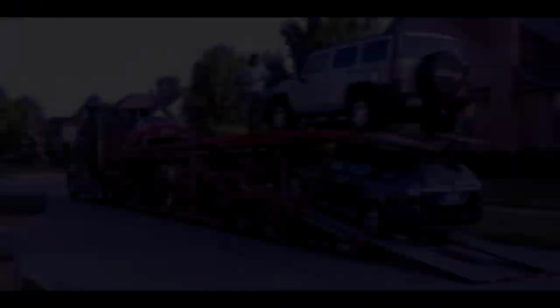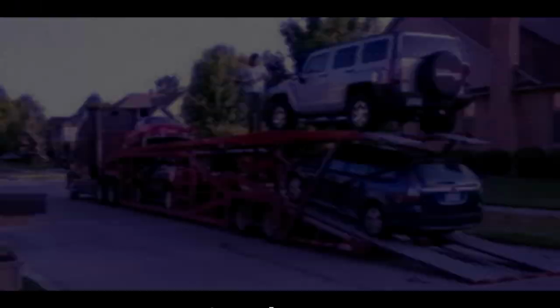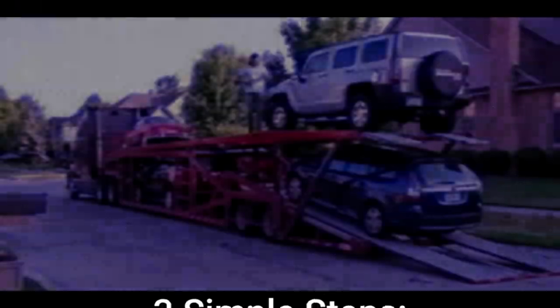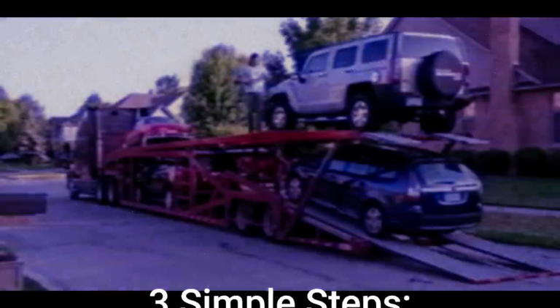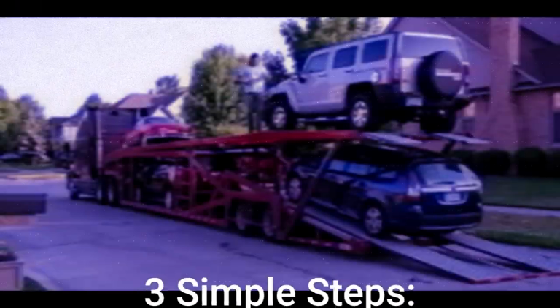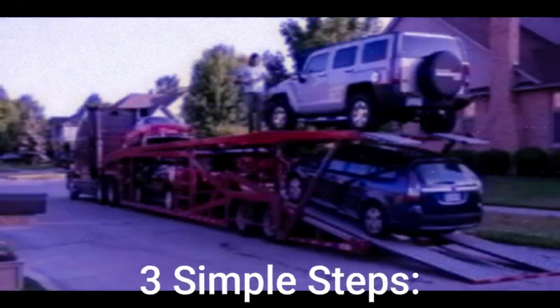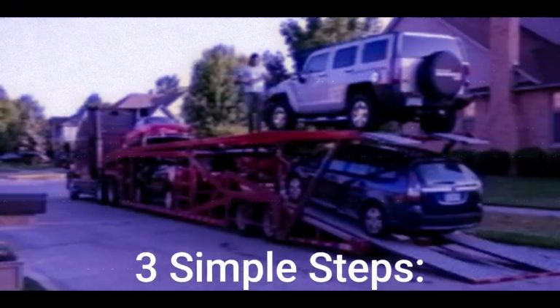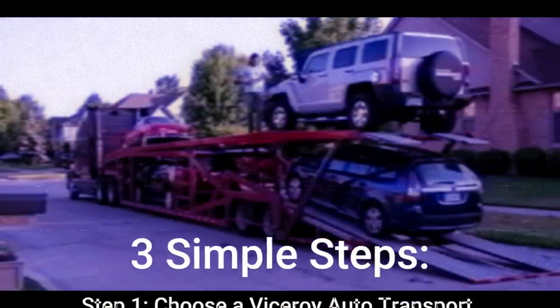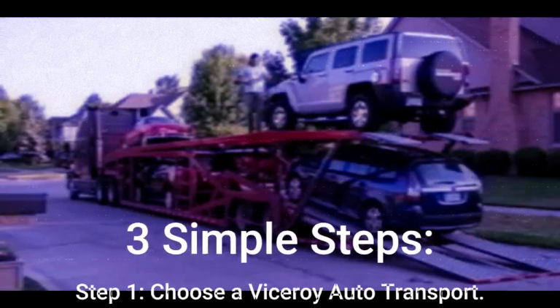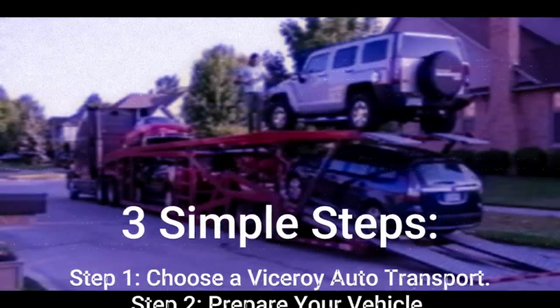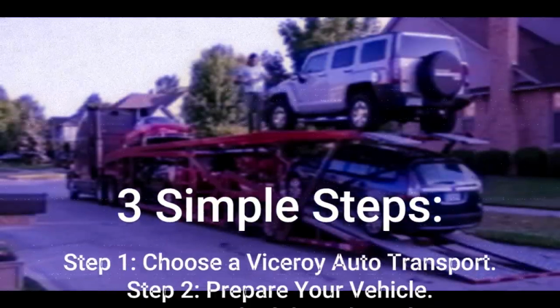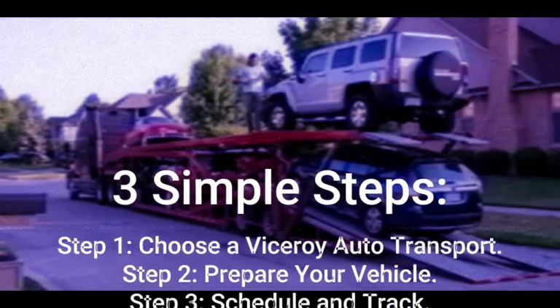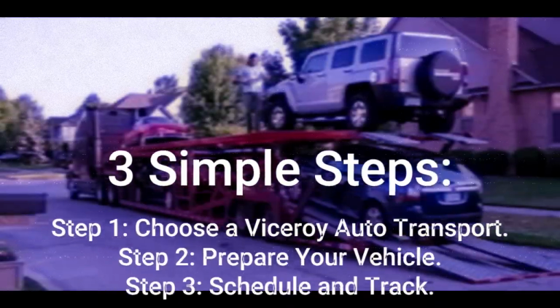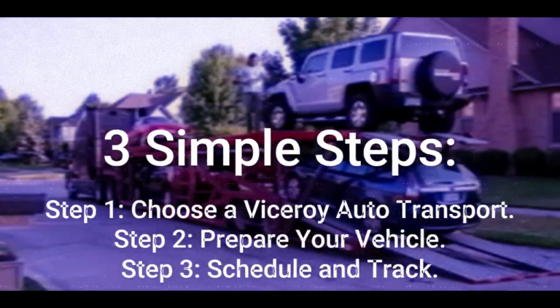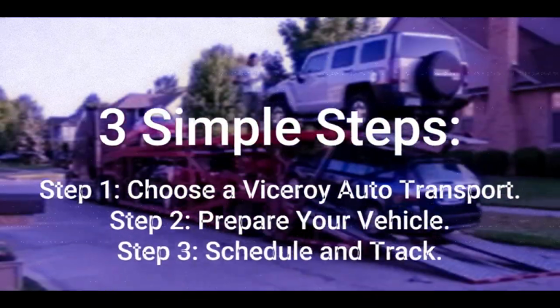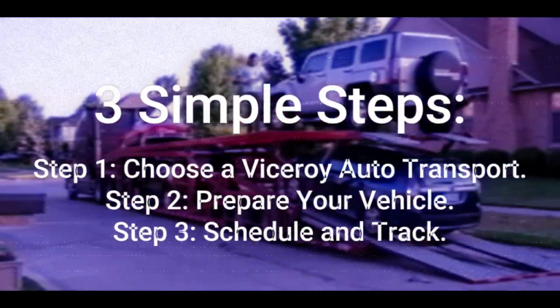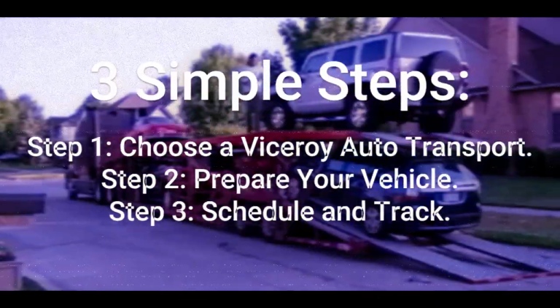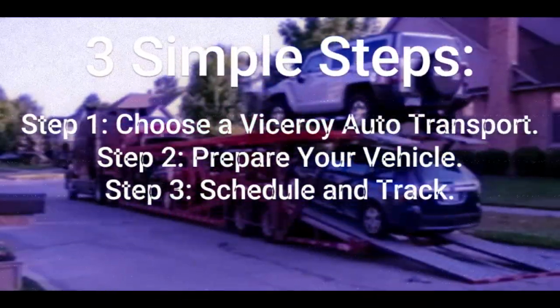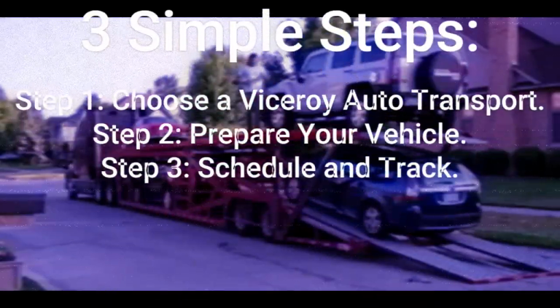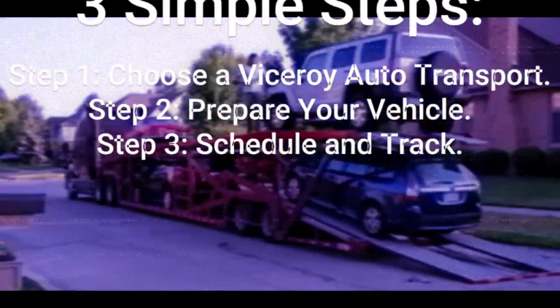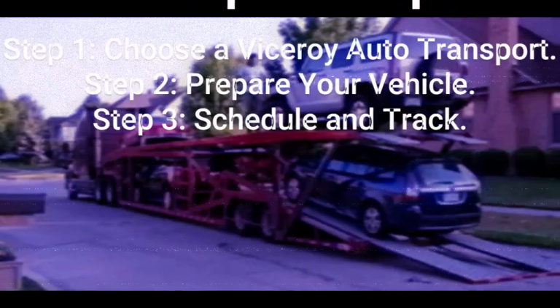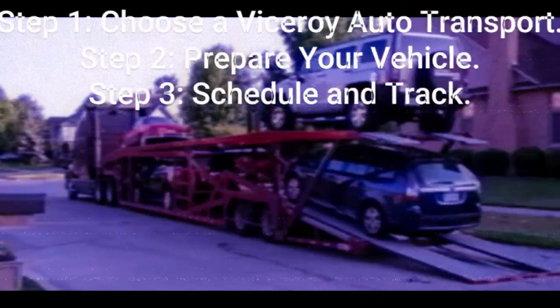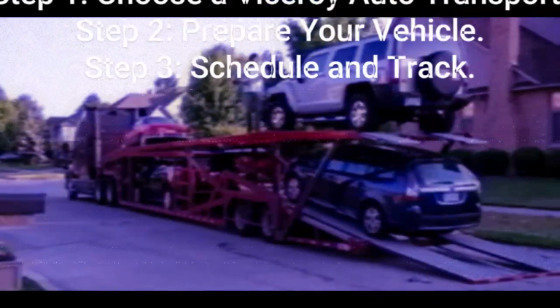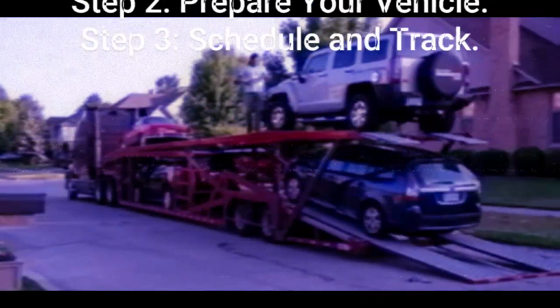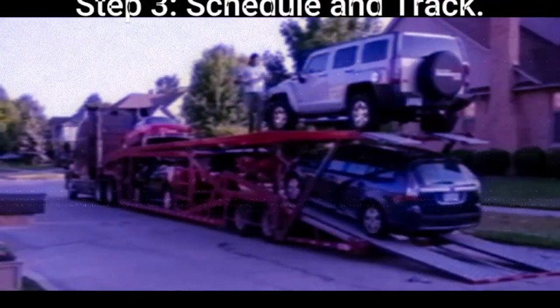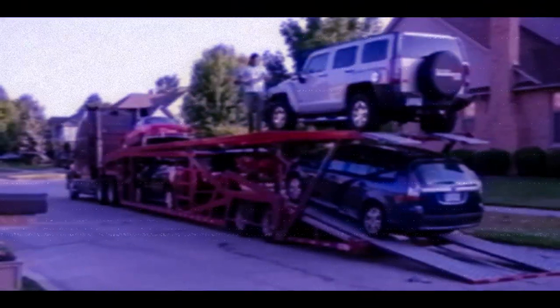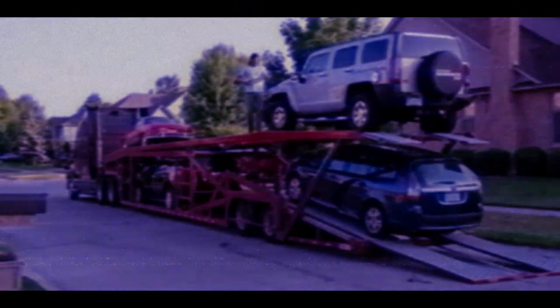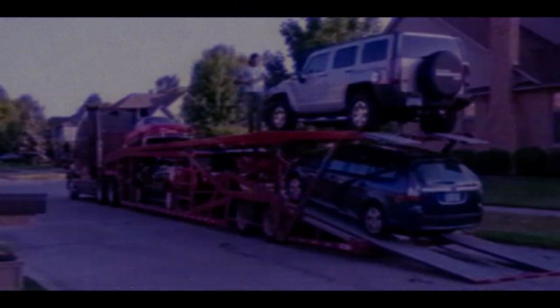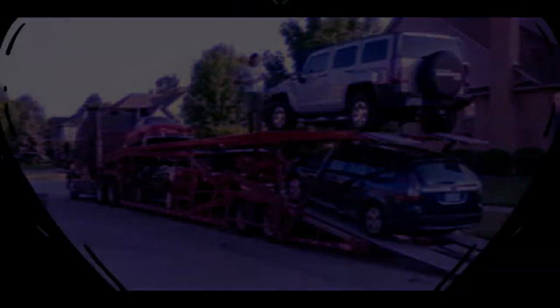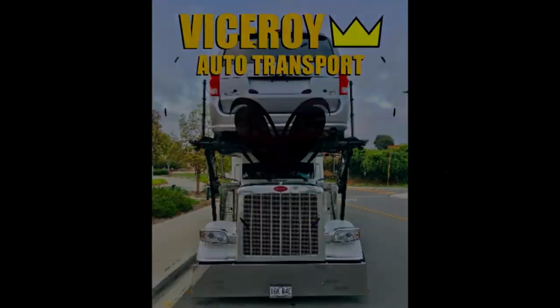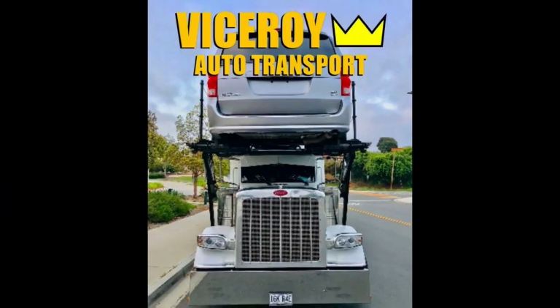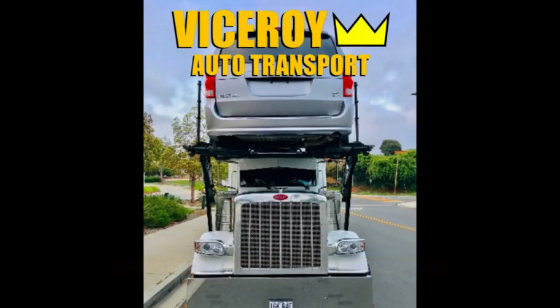By following these three simple steps, you can ensure a smooth and secure car transport experience.